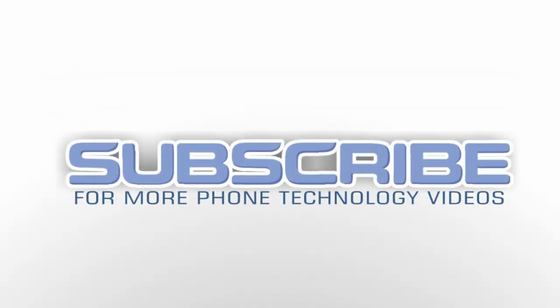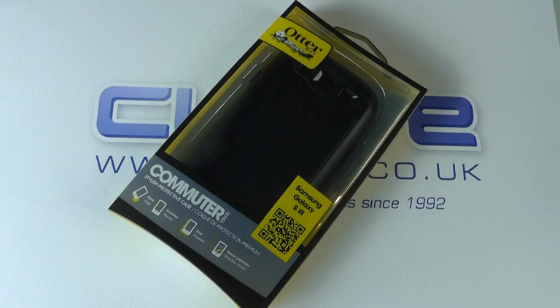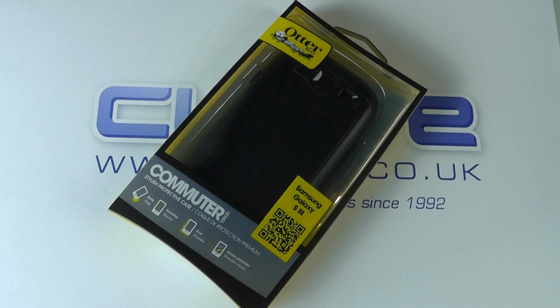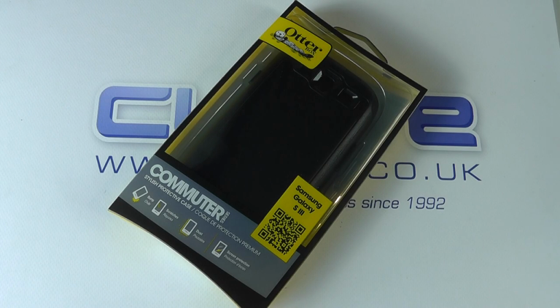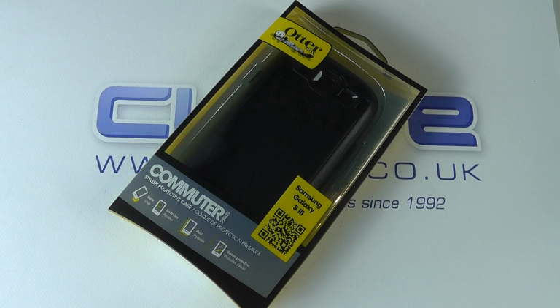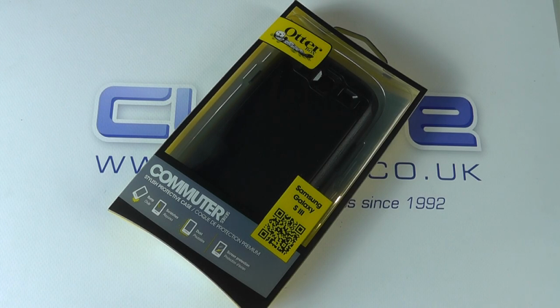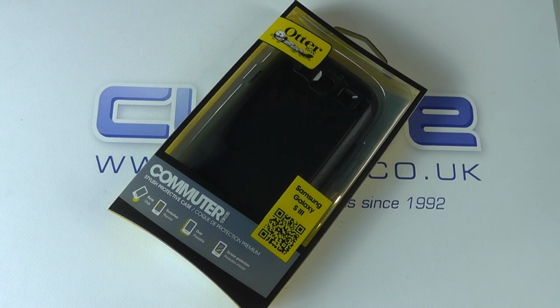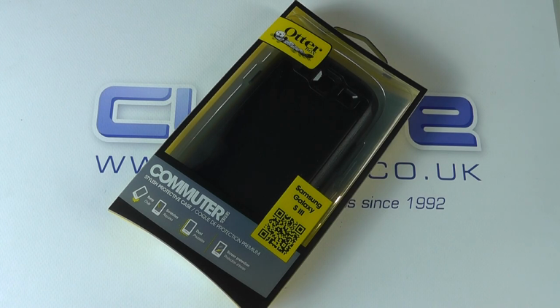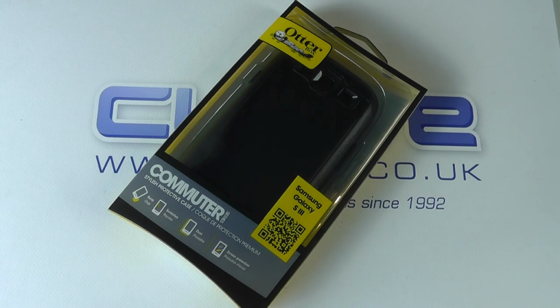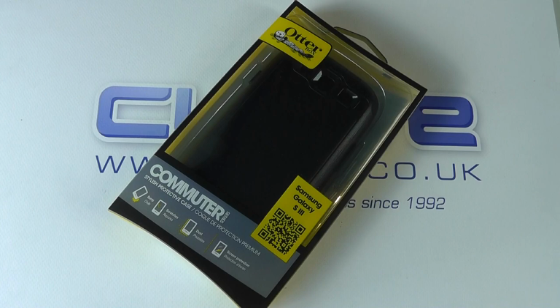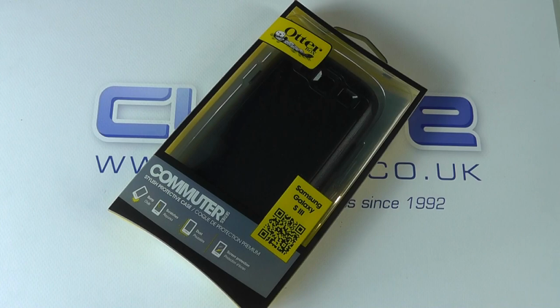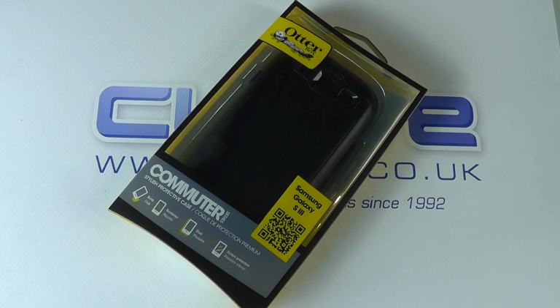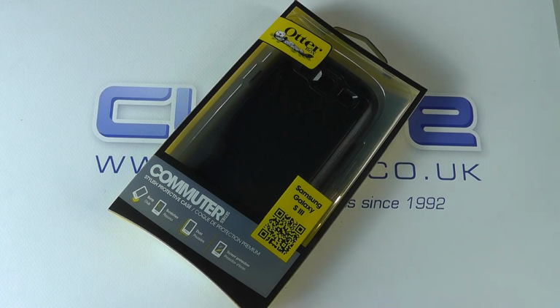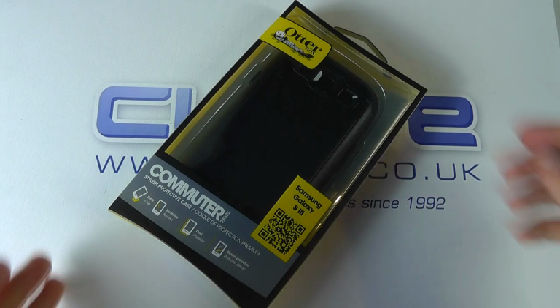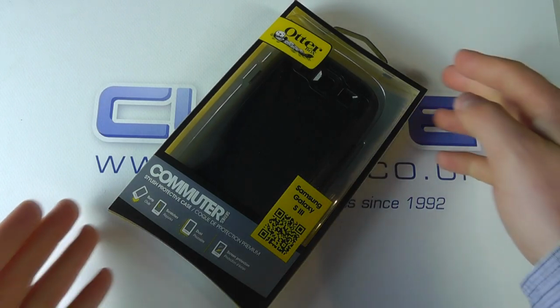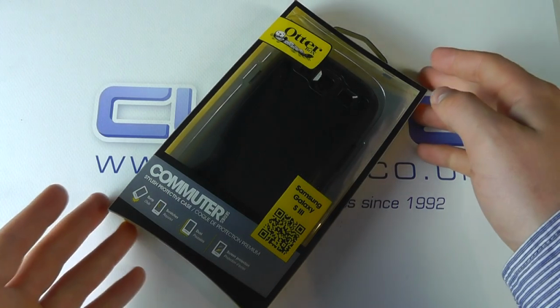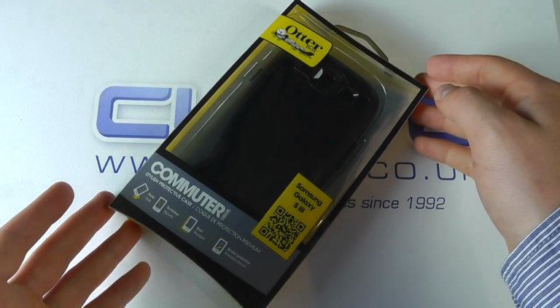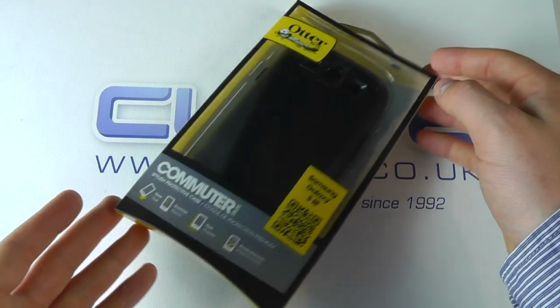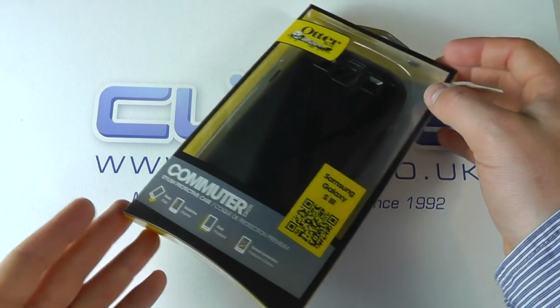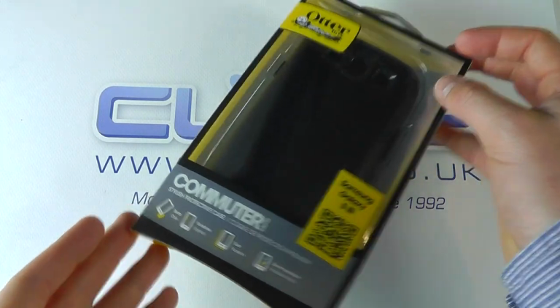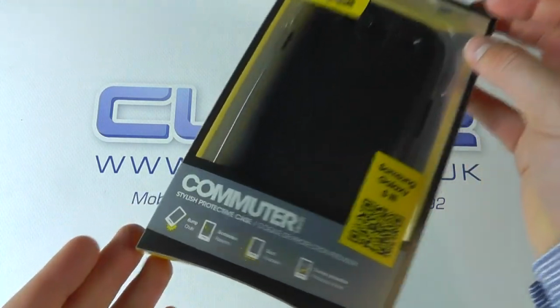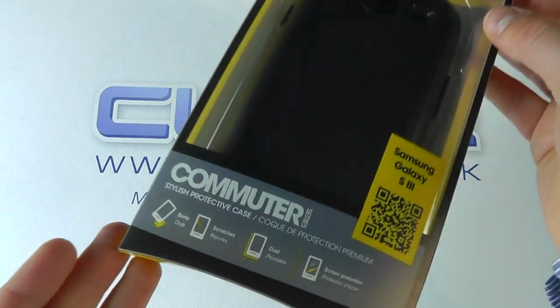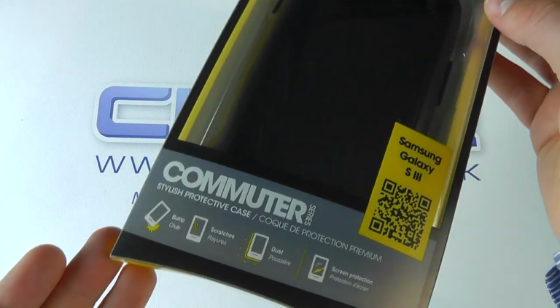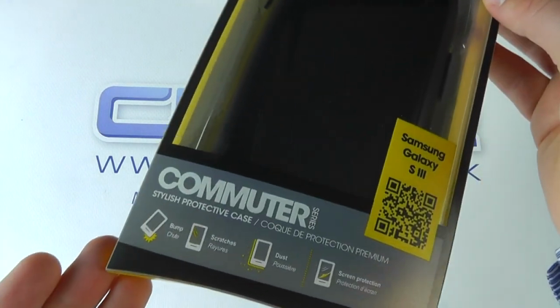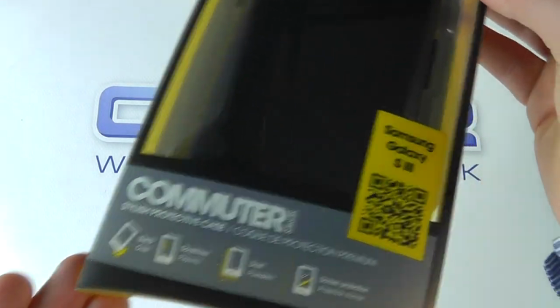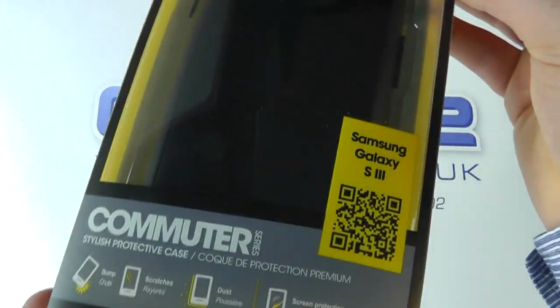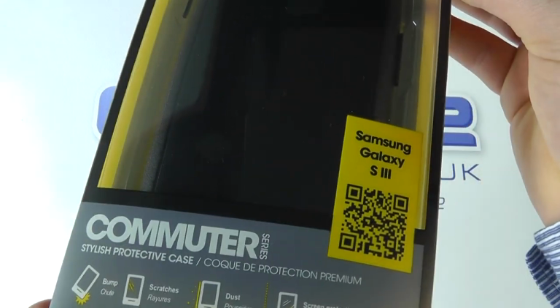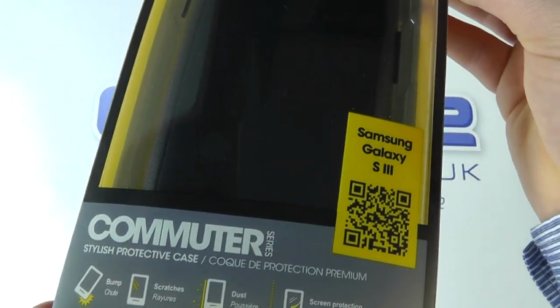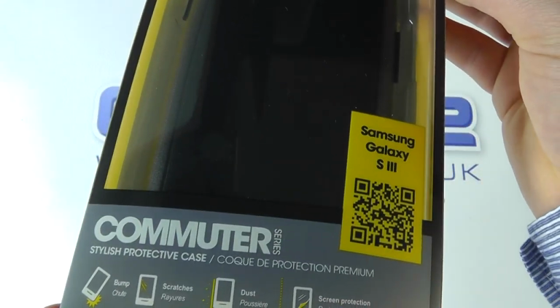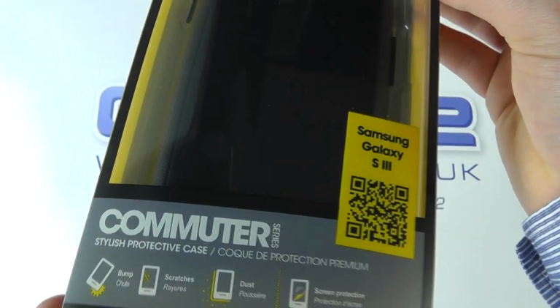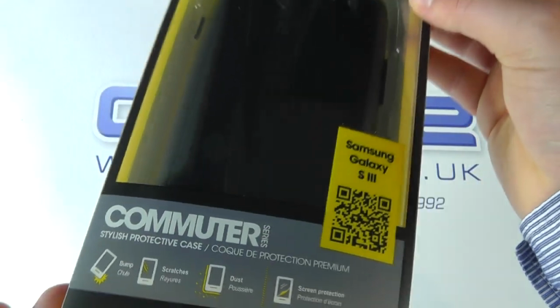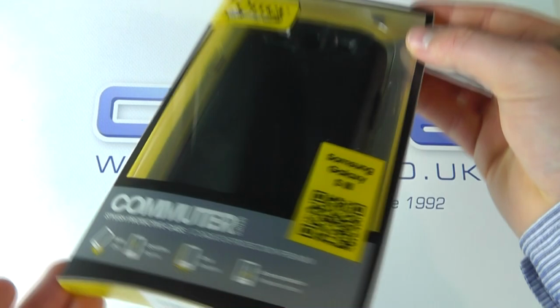Hello, here we are with an unboxing and demonstration of the OtterBox commuter case for the Samsung Galaxy S3.